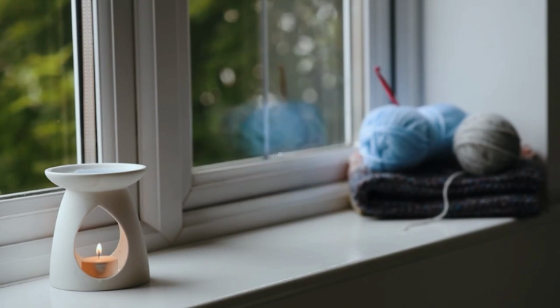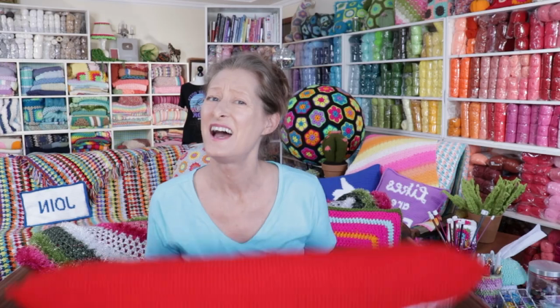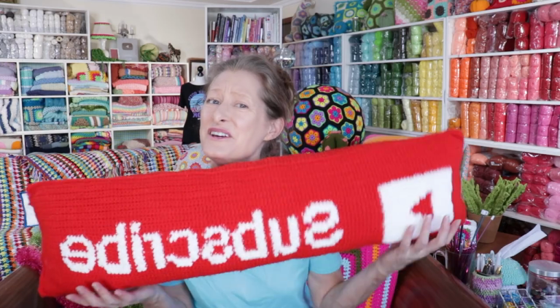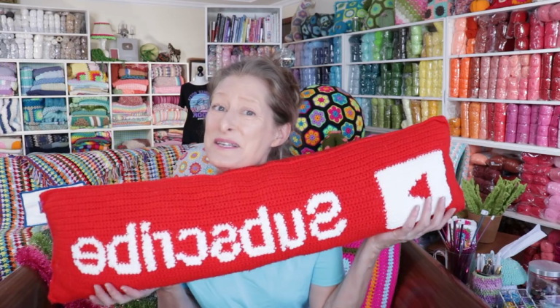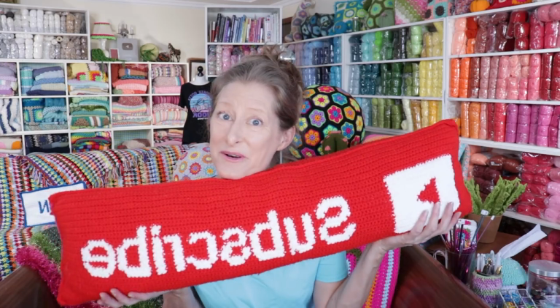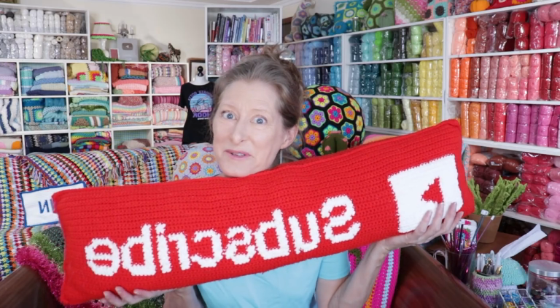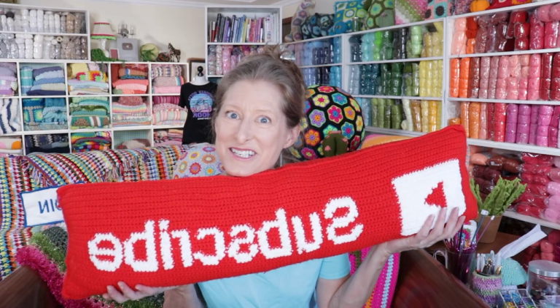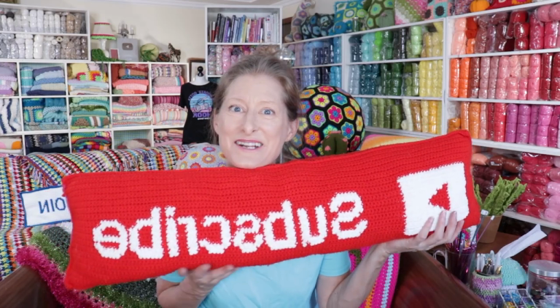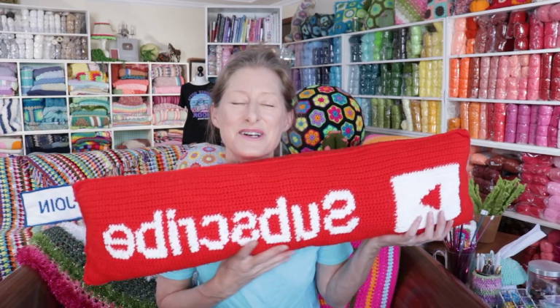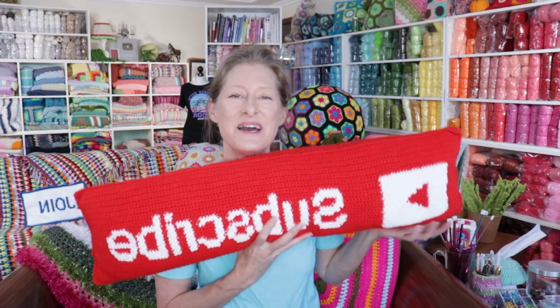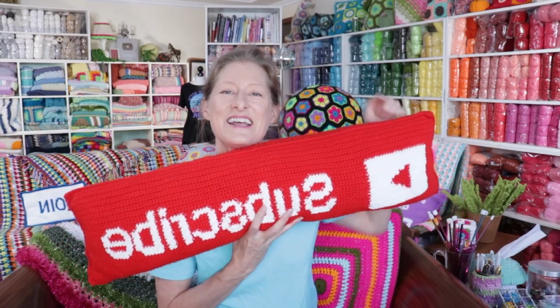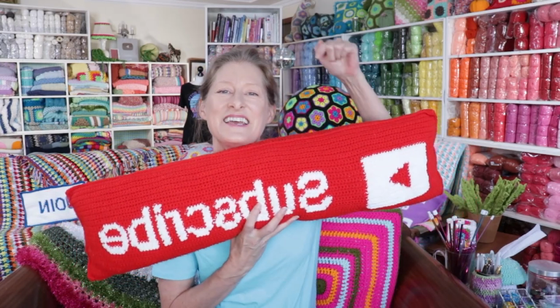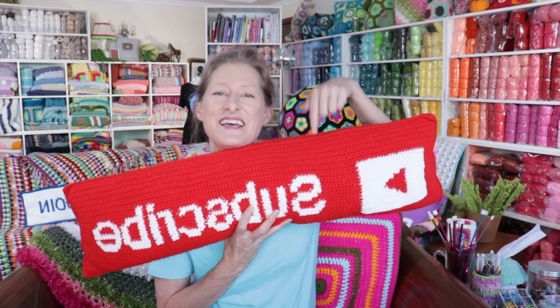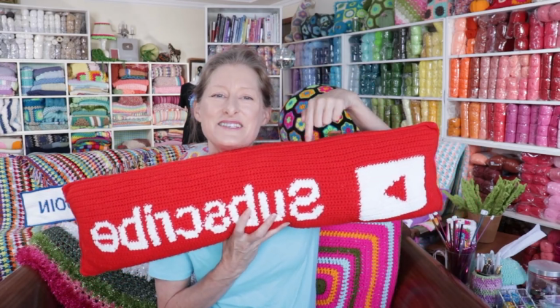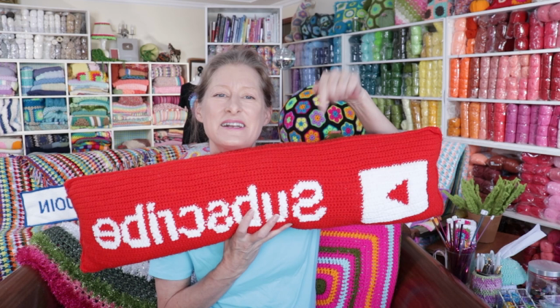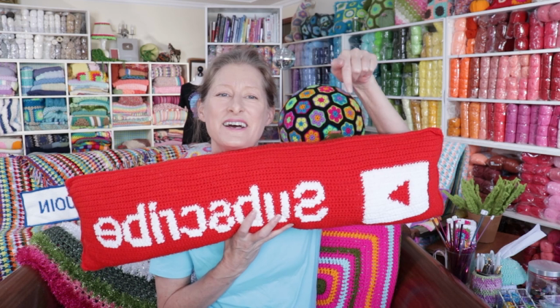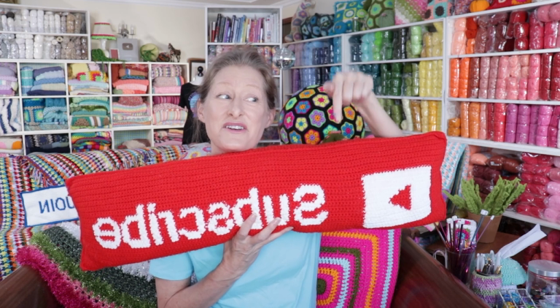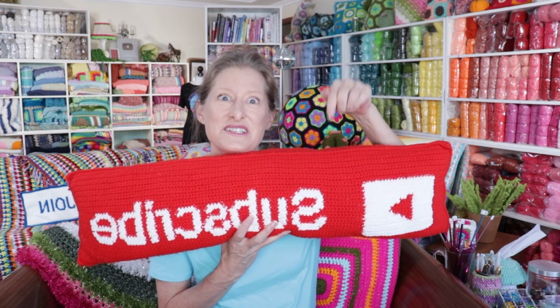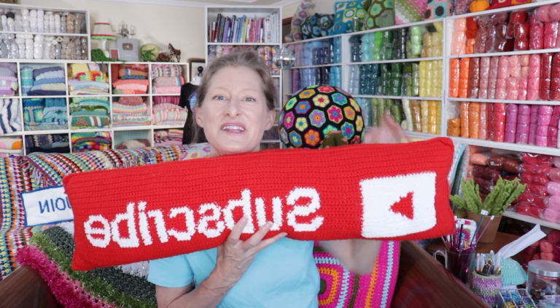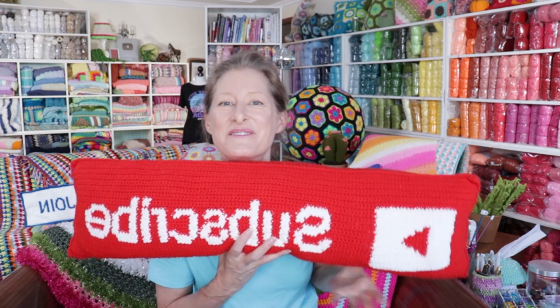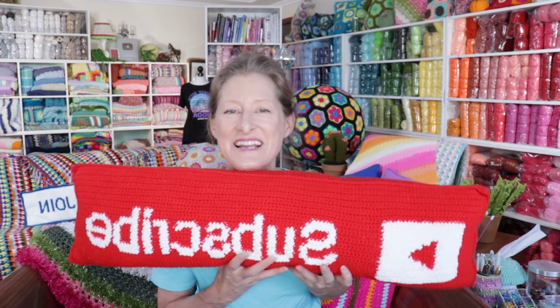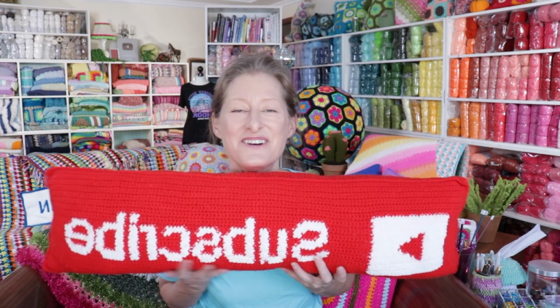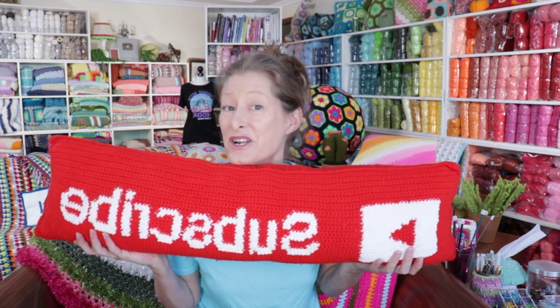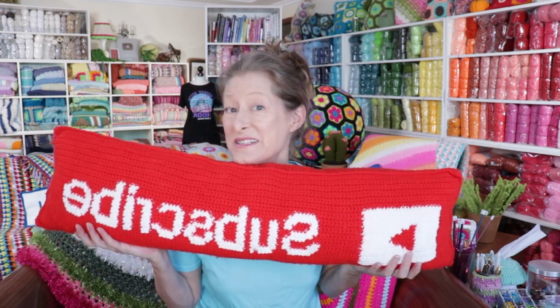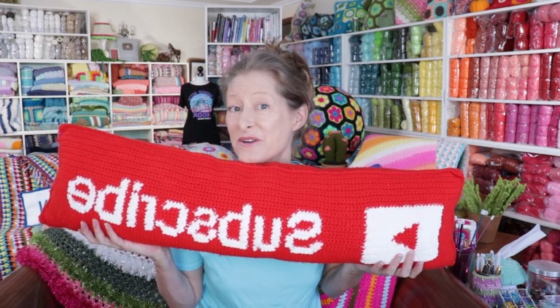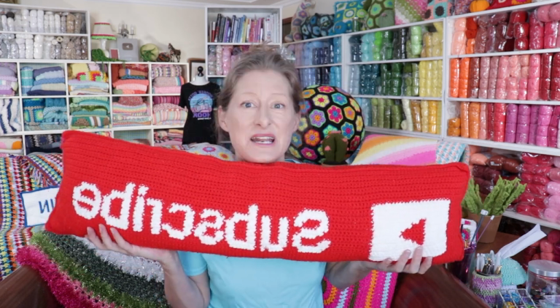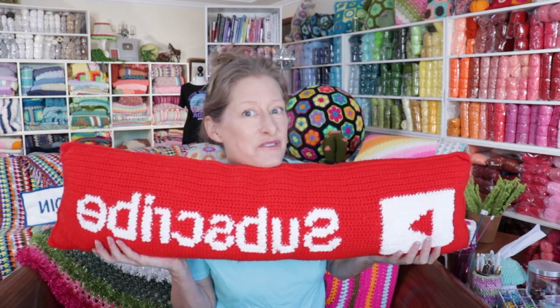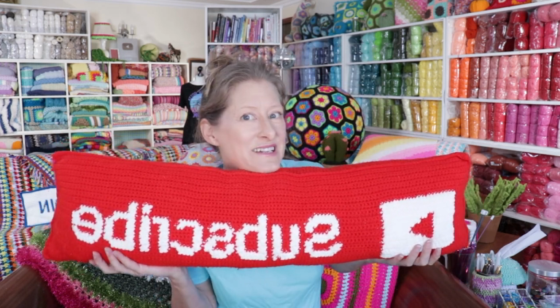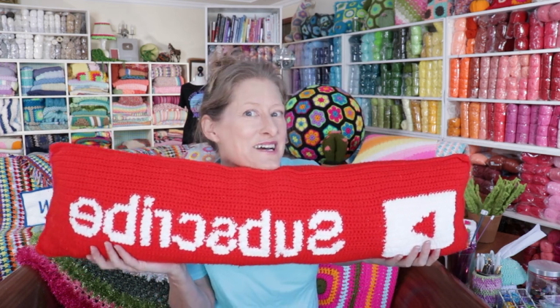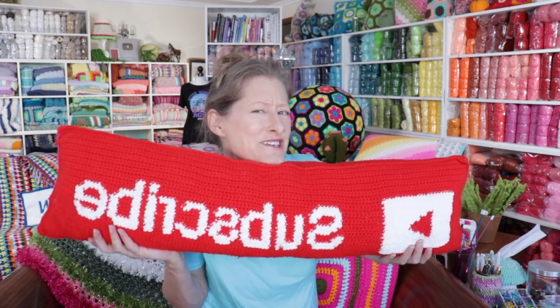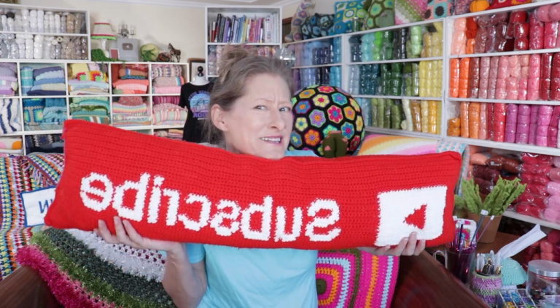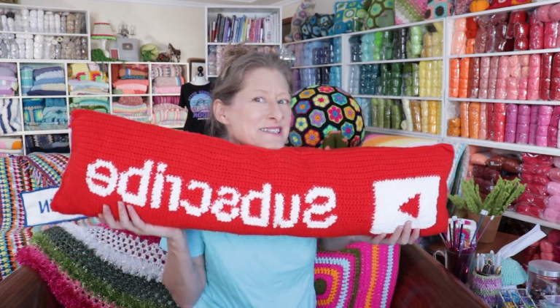Have you subscribed to this channel? Go ahead and hit this button under this video right now so you don't miss out on any more fun stuff just like this.